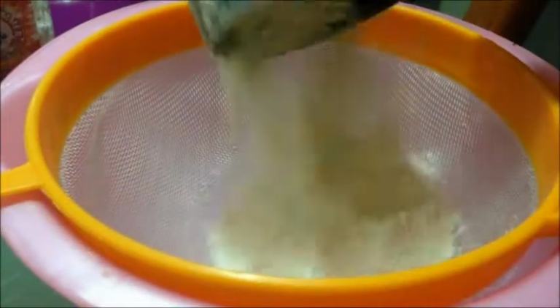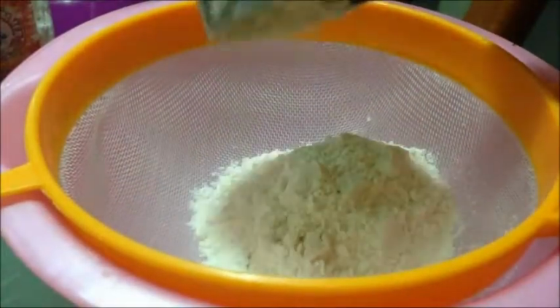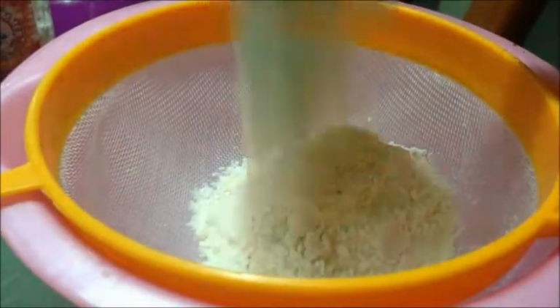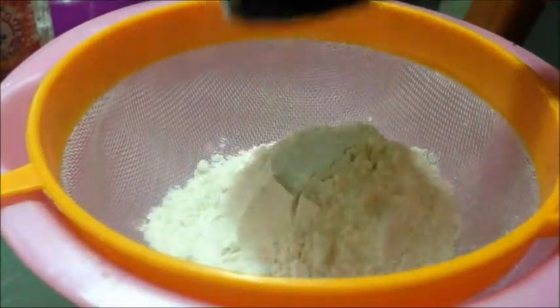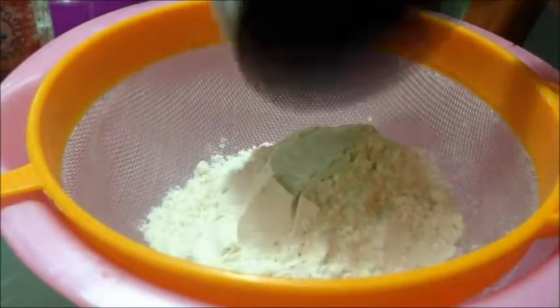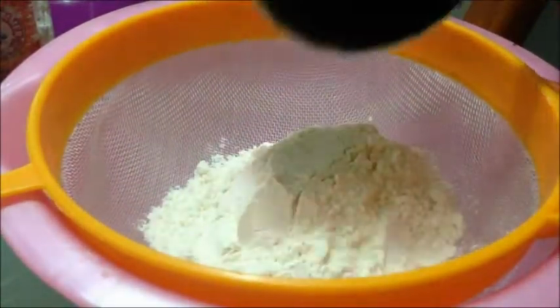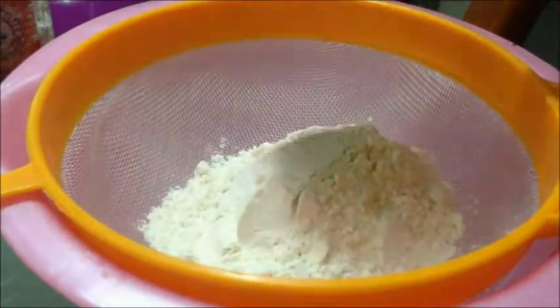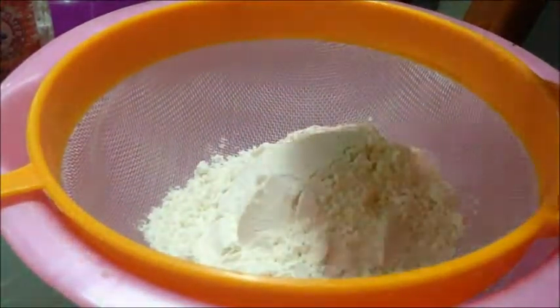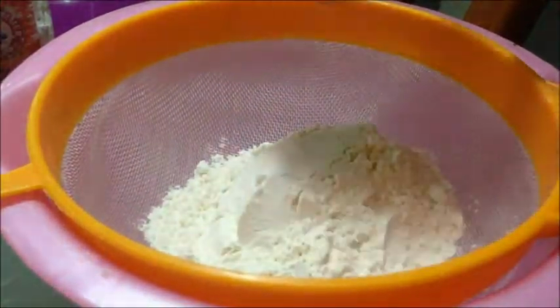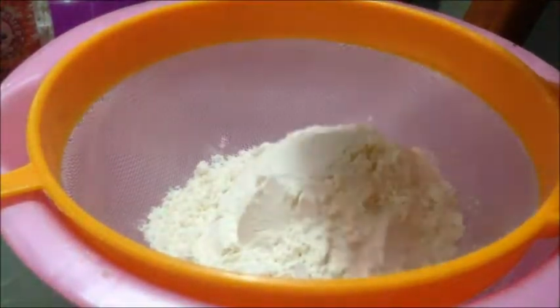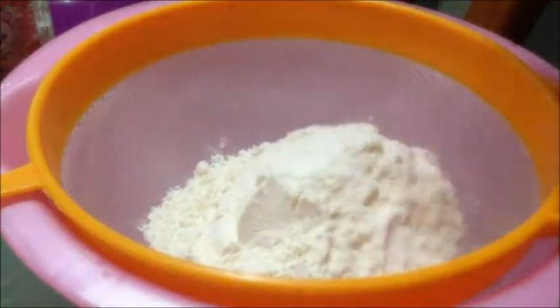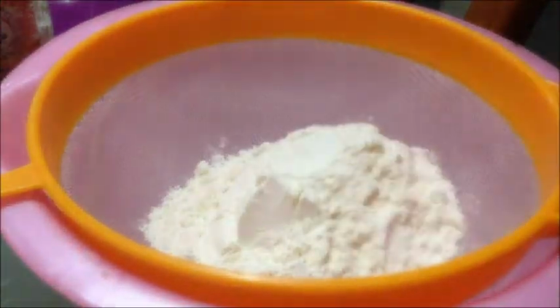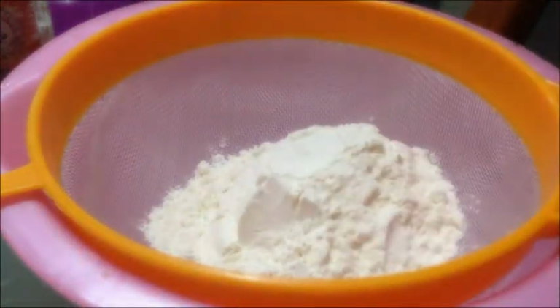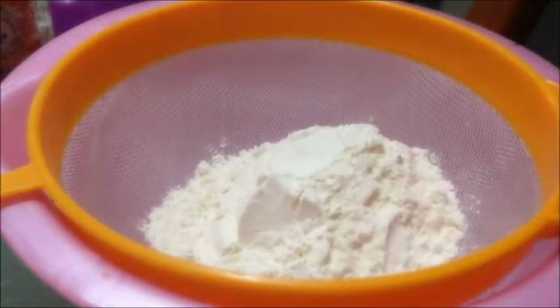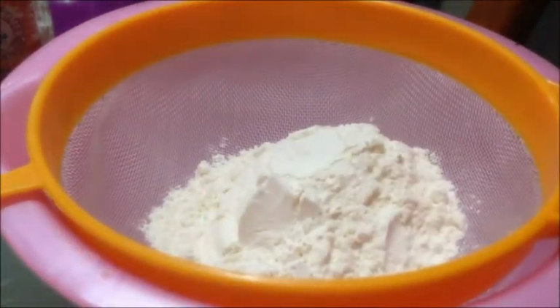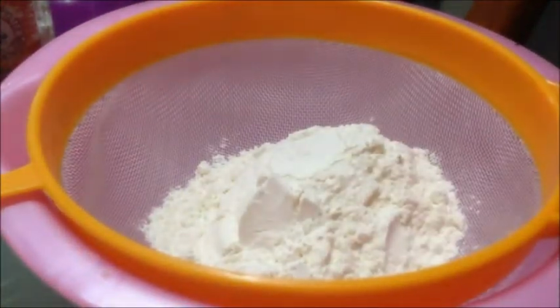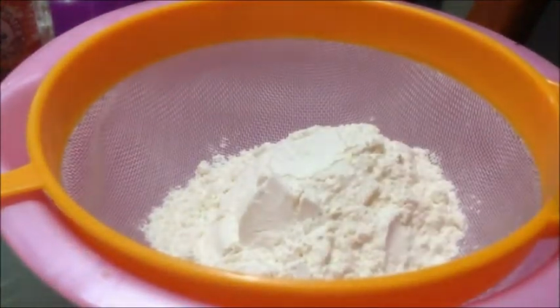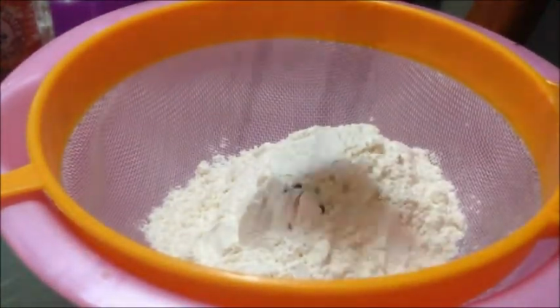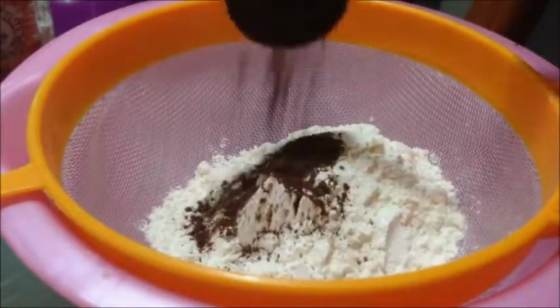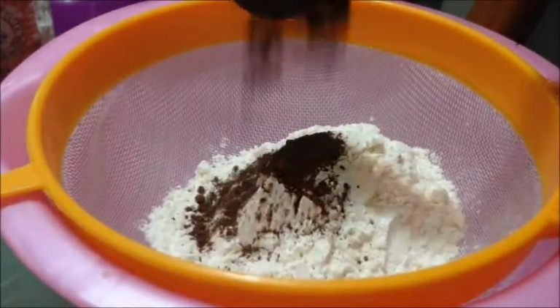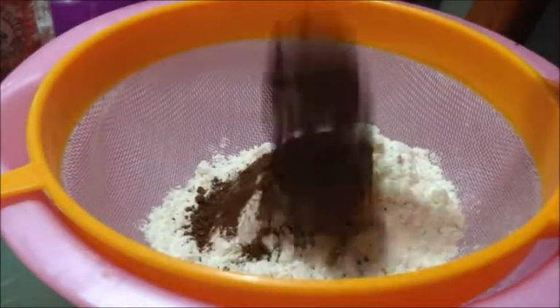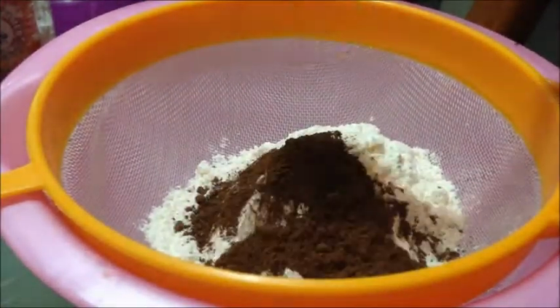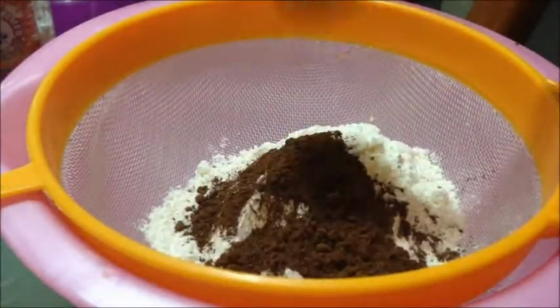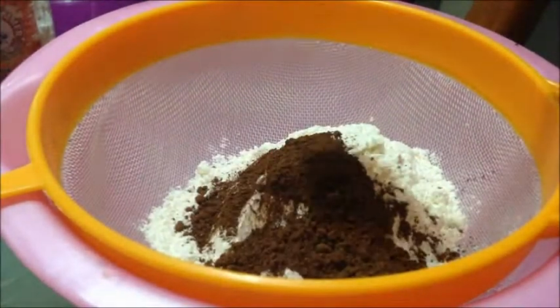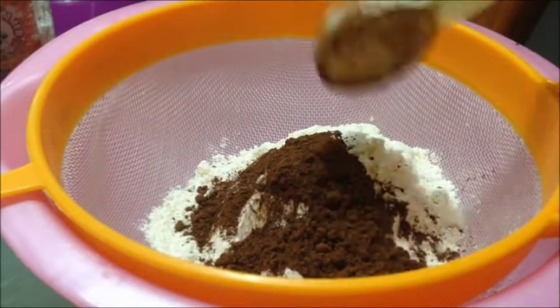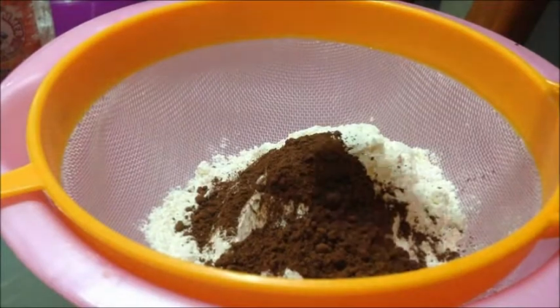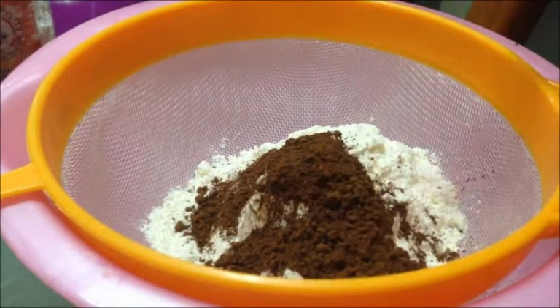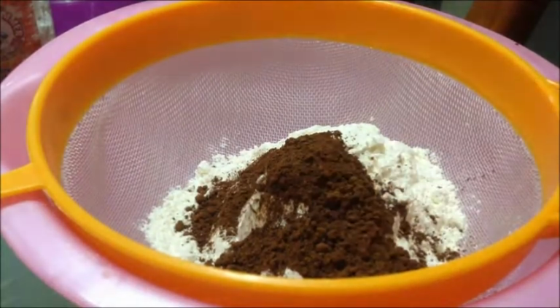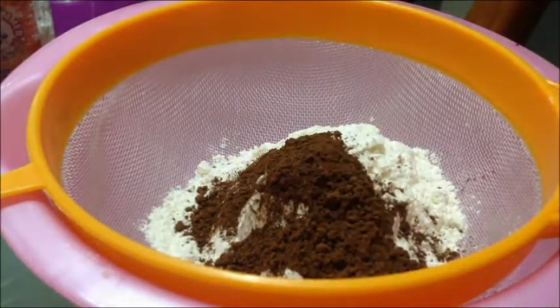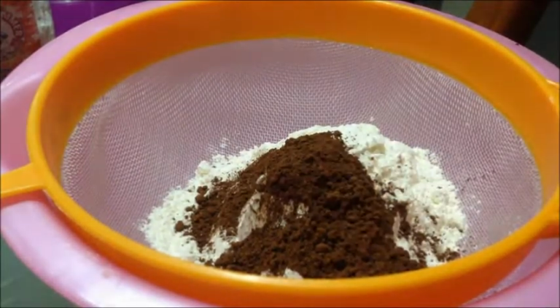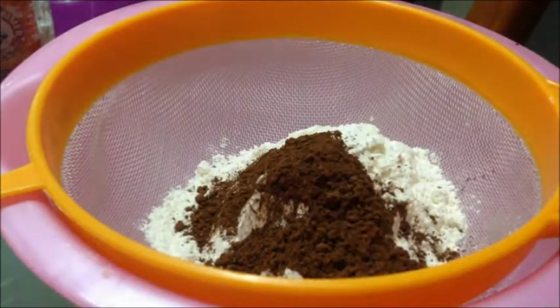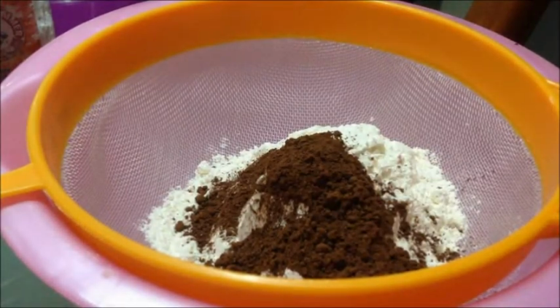In a large bowl, sift in the flour and the cocoa powder together and set it aside.